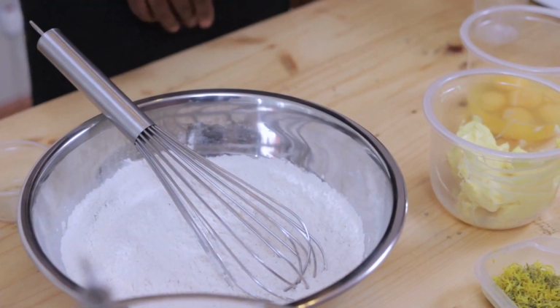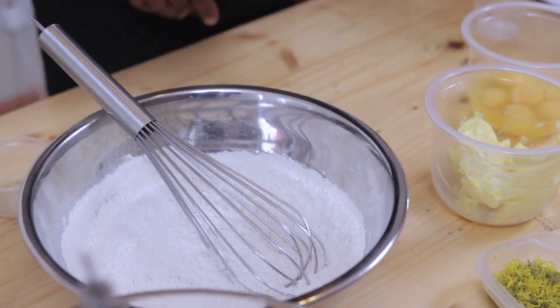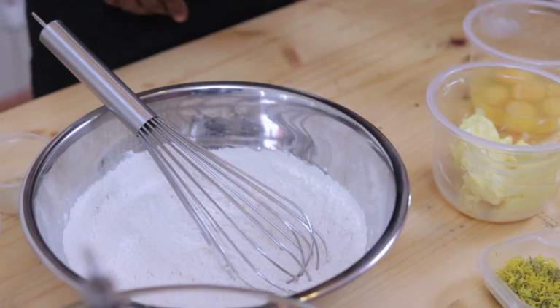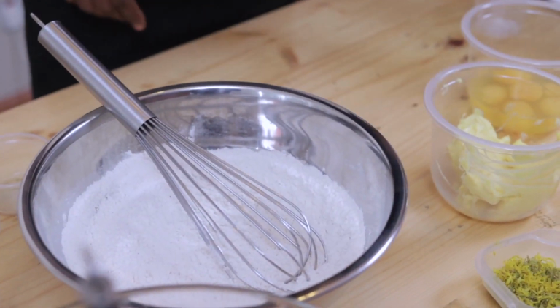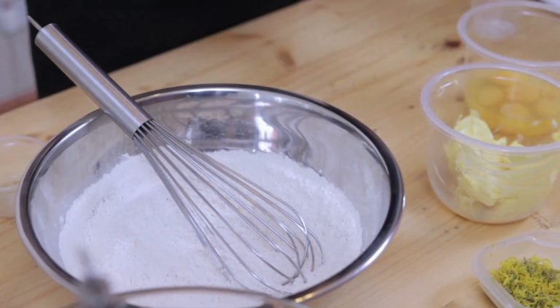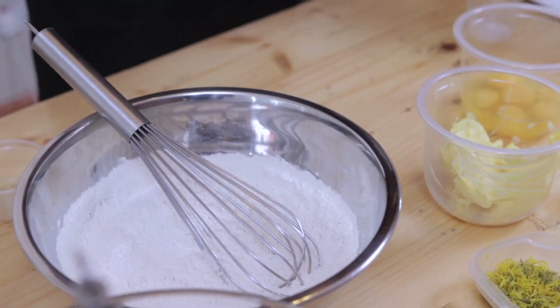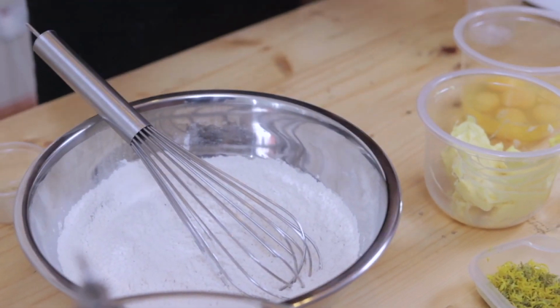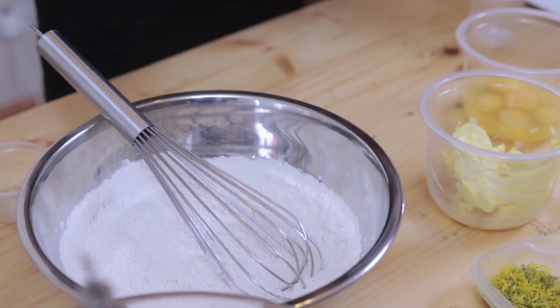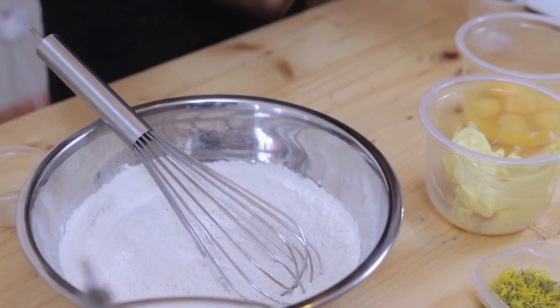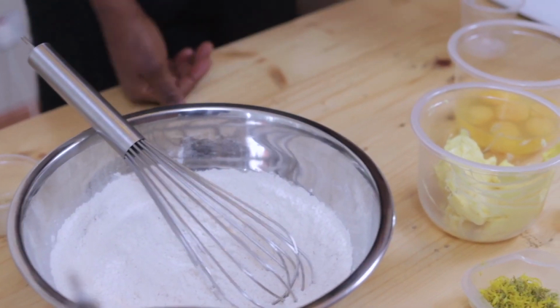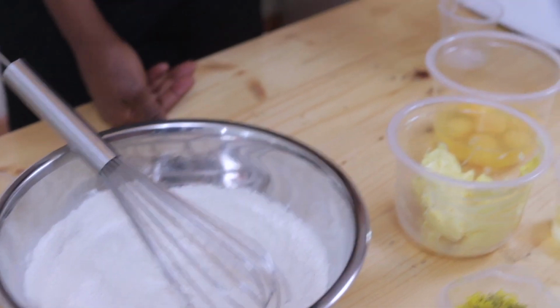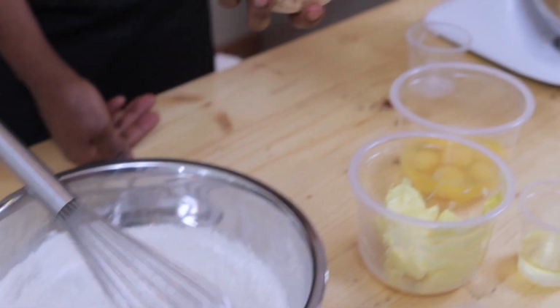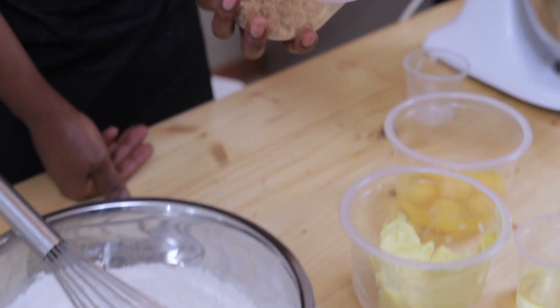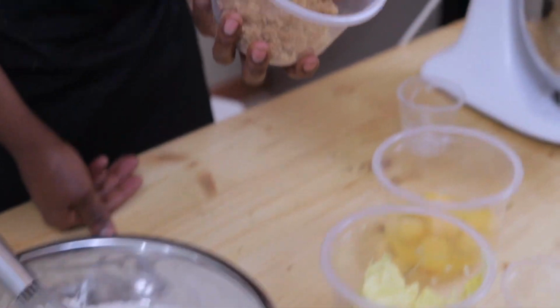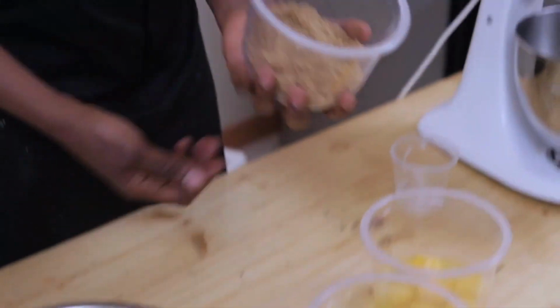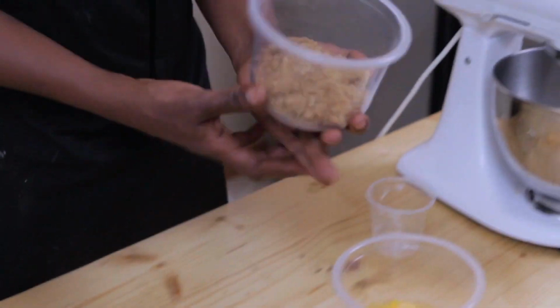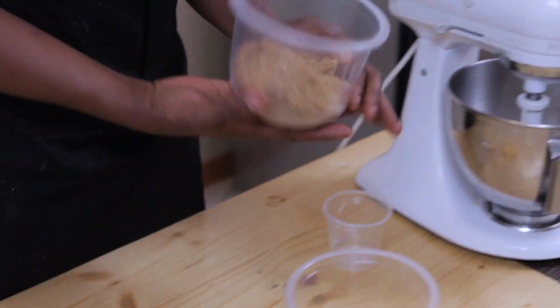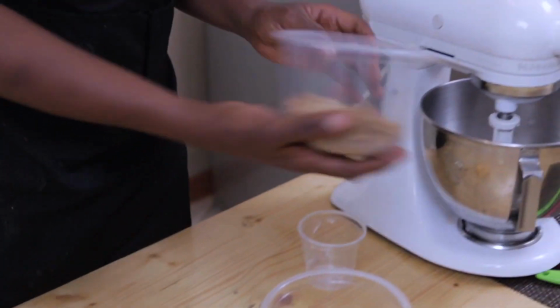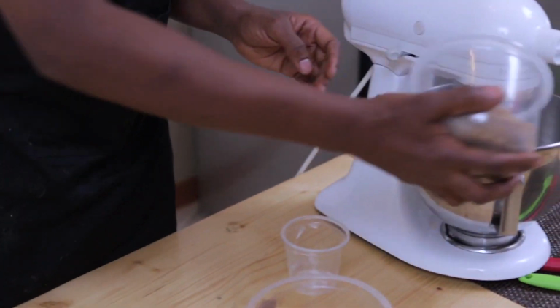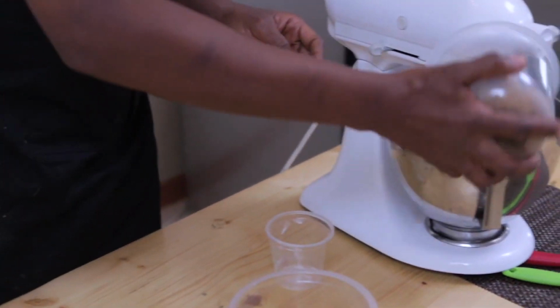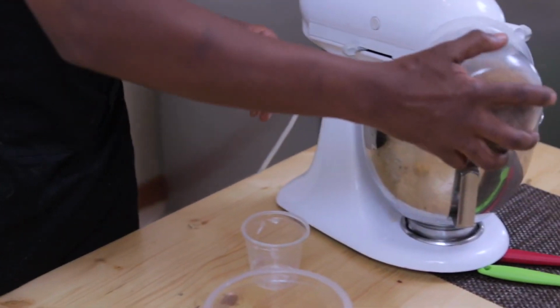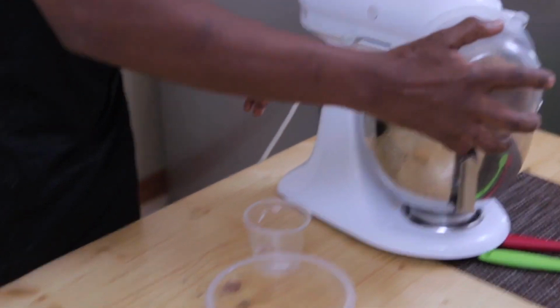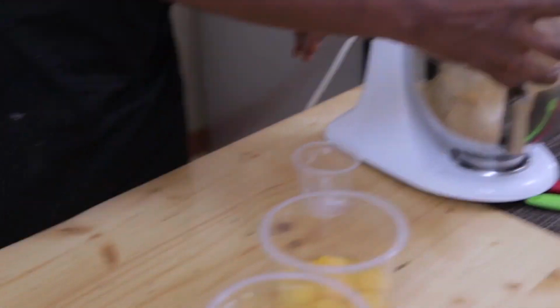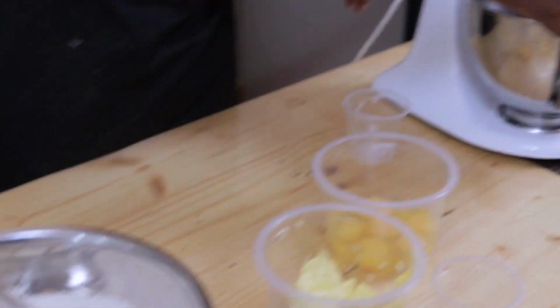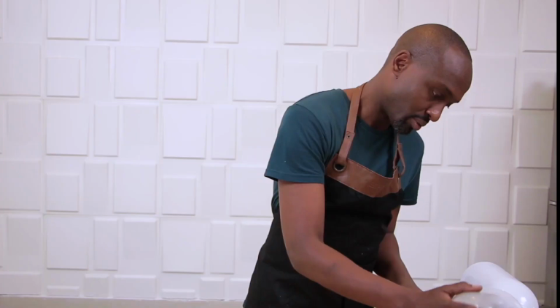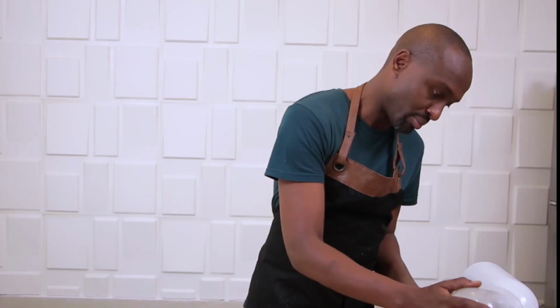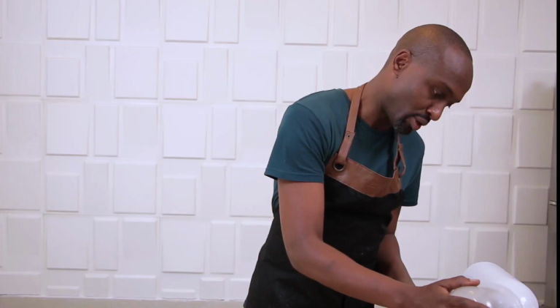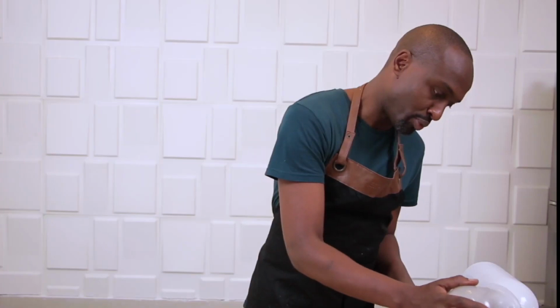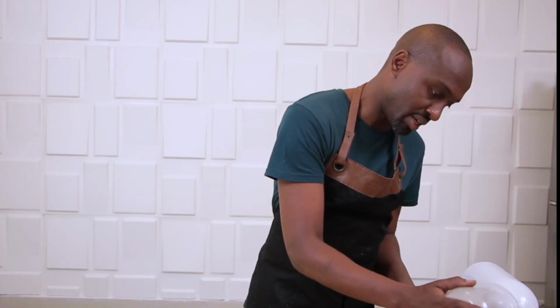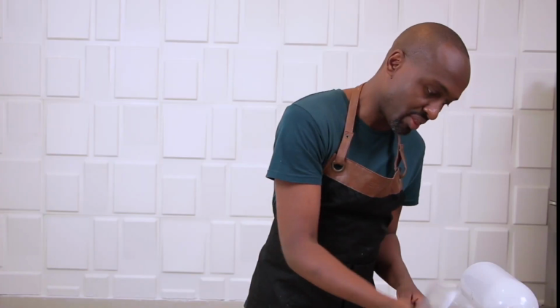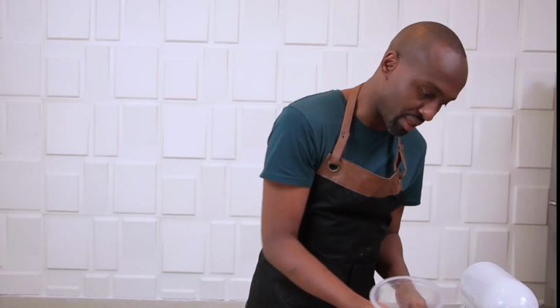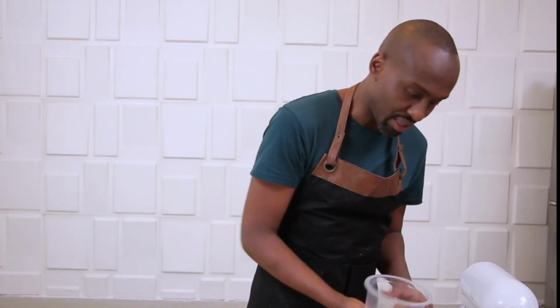Then I have 225 grams of brown sugar, which I'm going to put in the mixer.